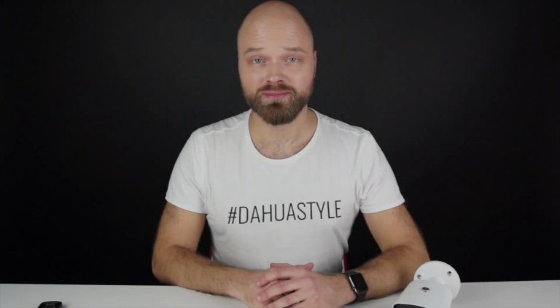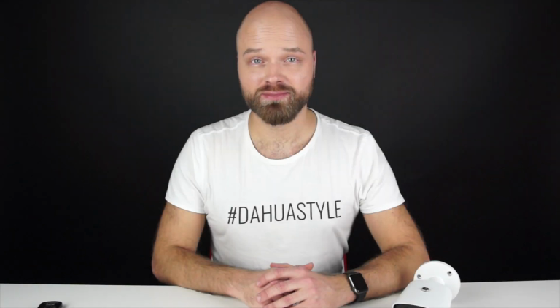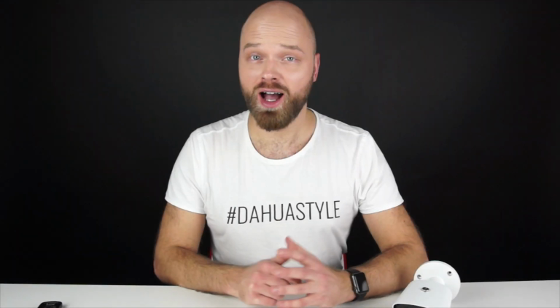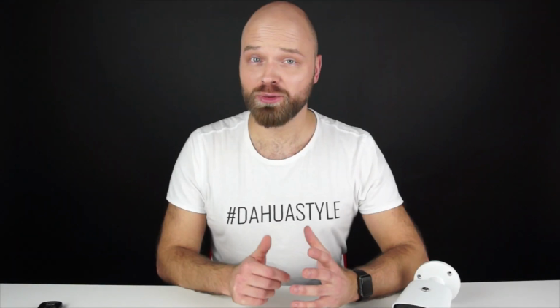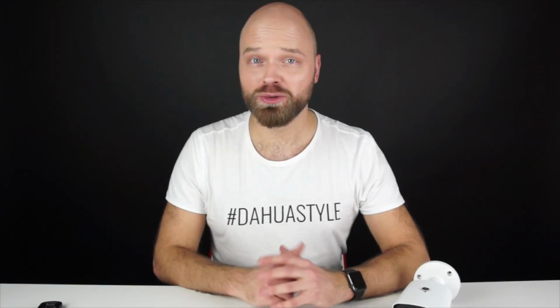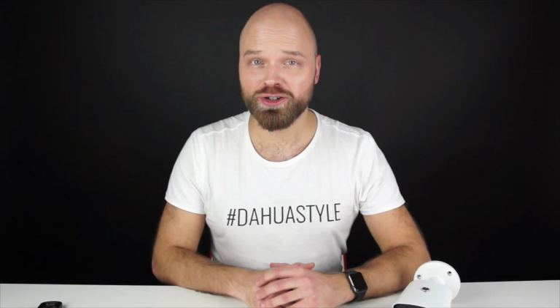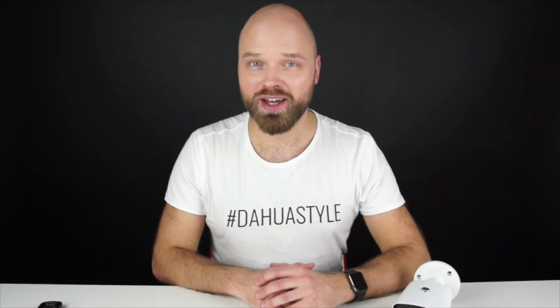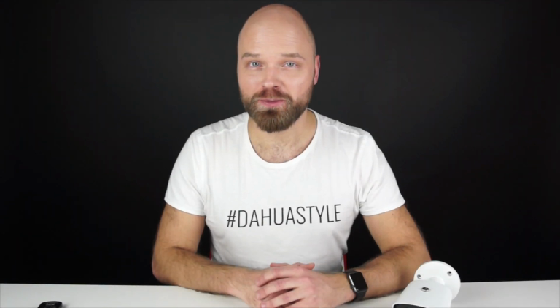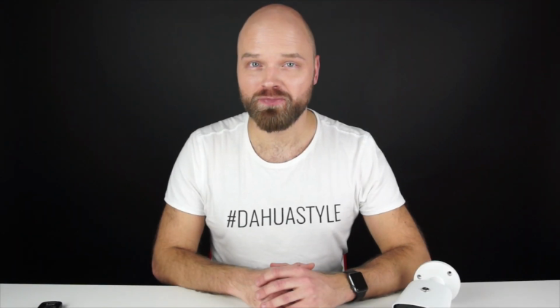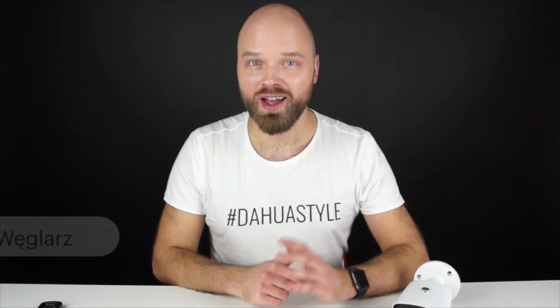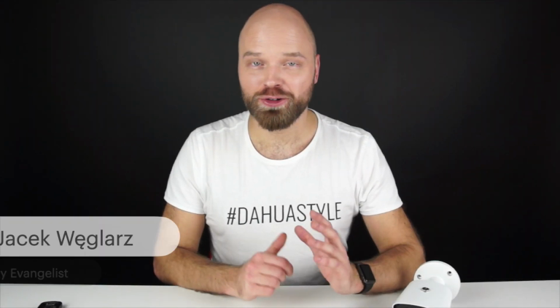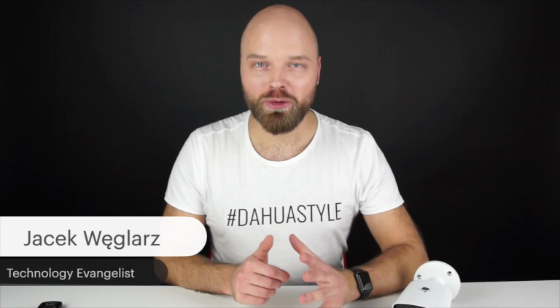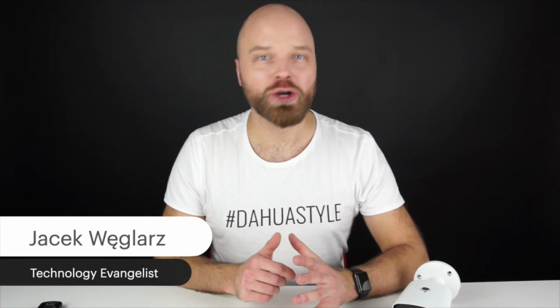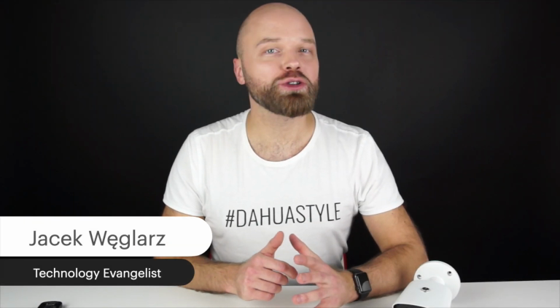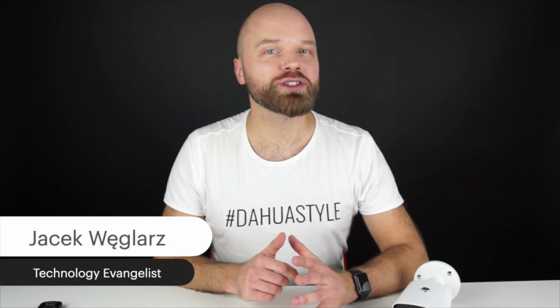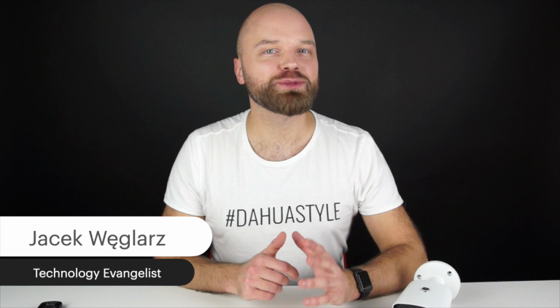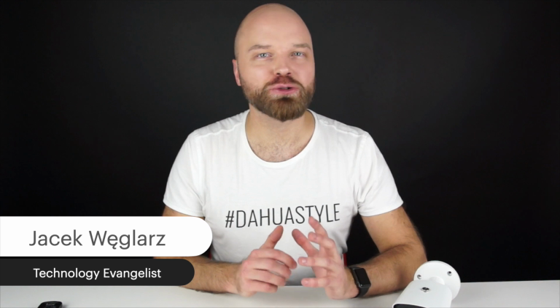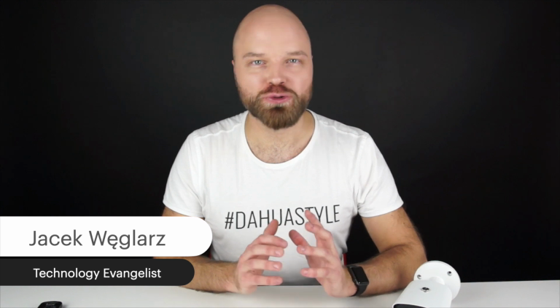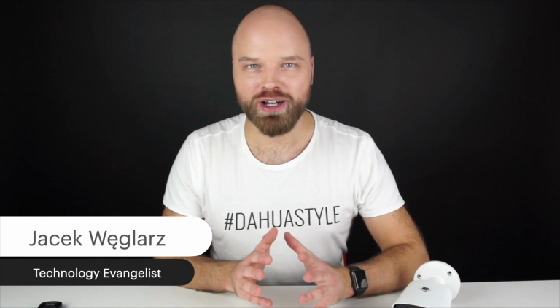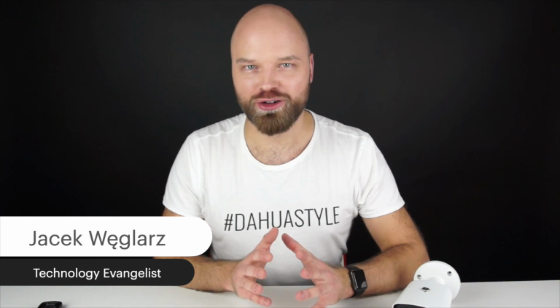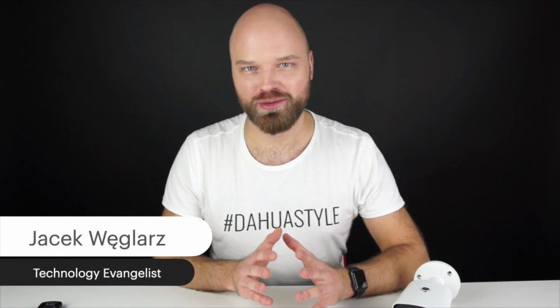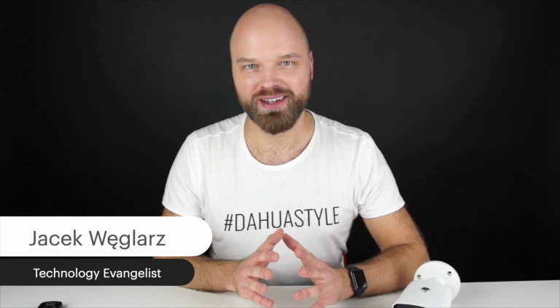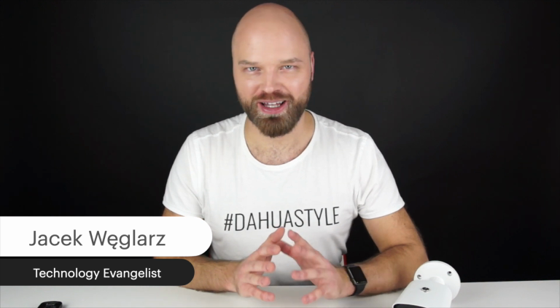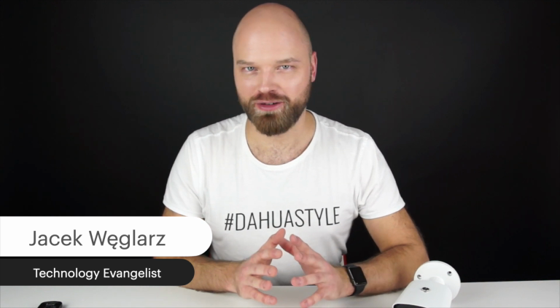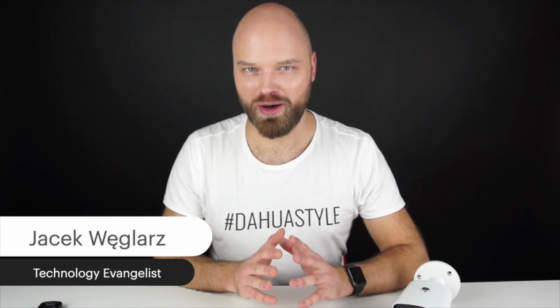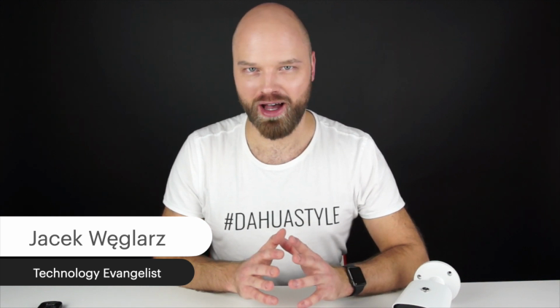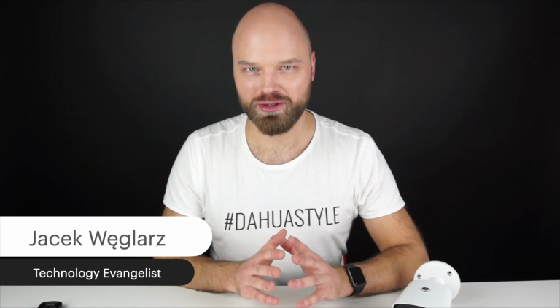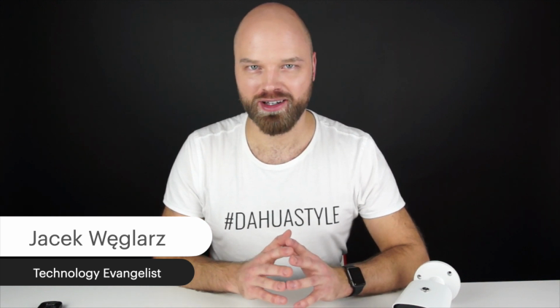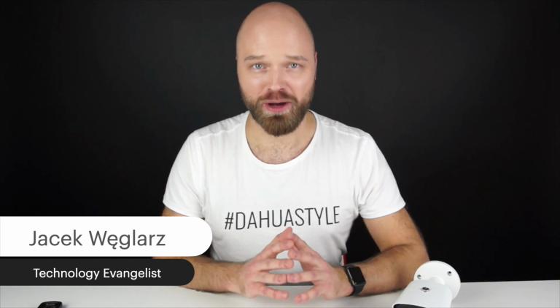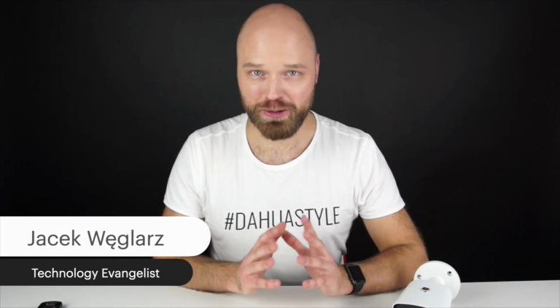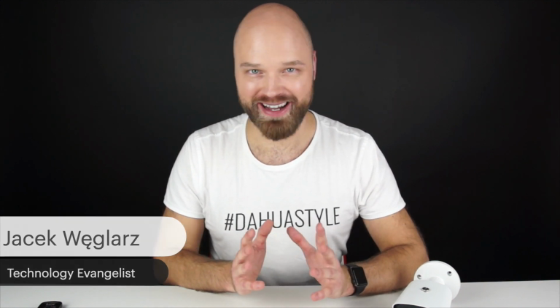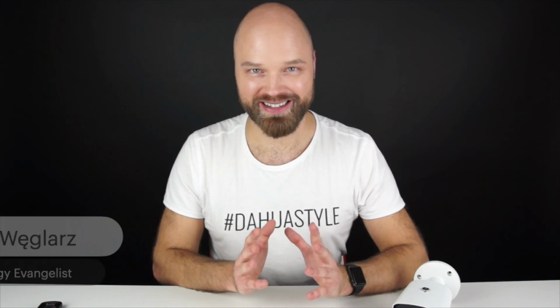Hi and welcome to our channel. Today I want to share with you something really awesome that we found out by pure accident.